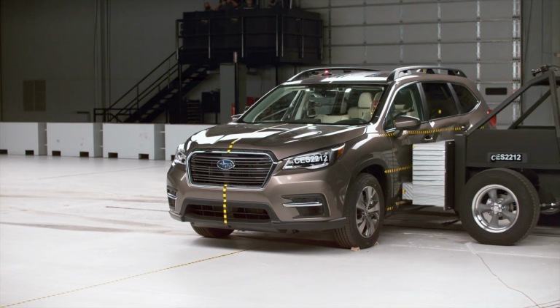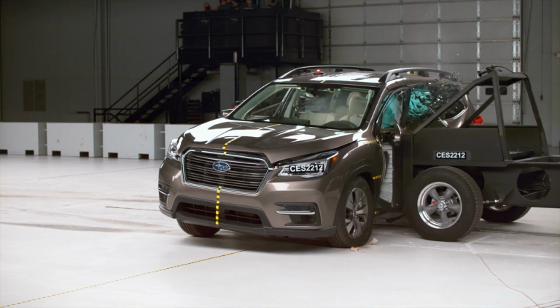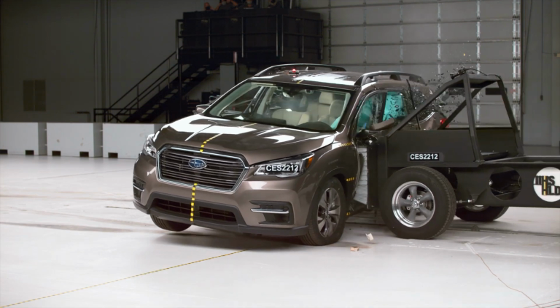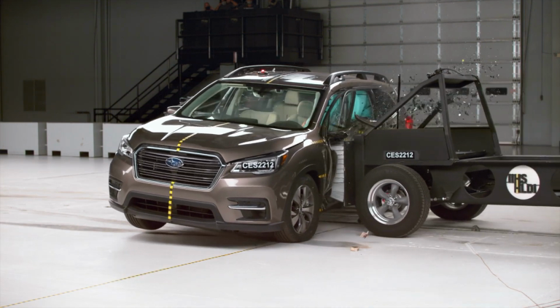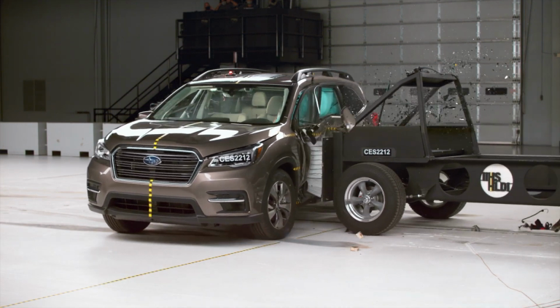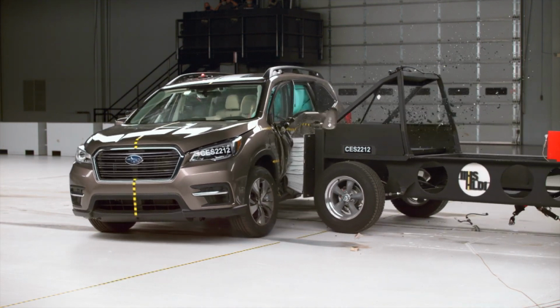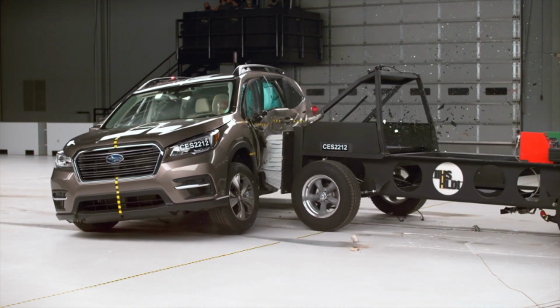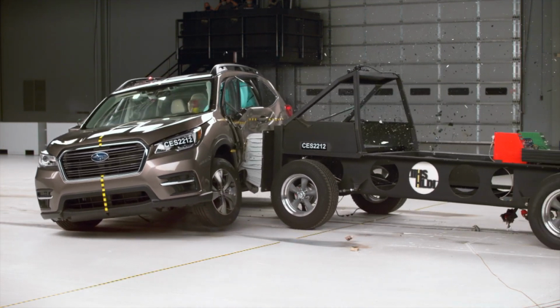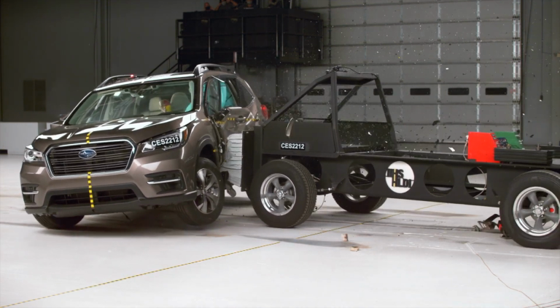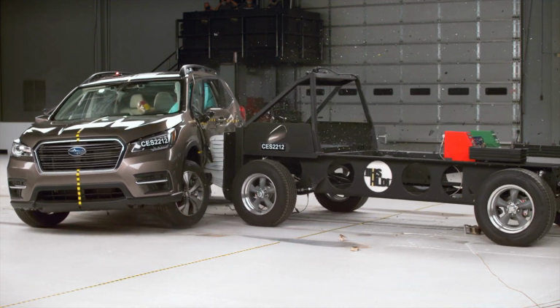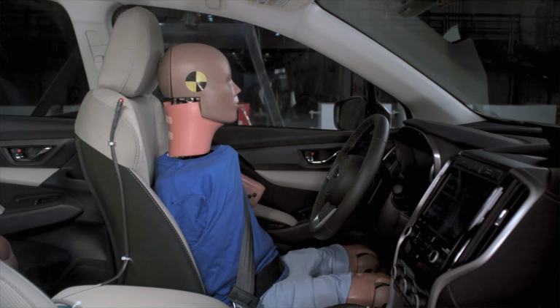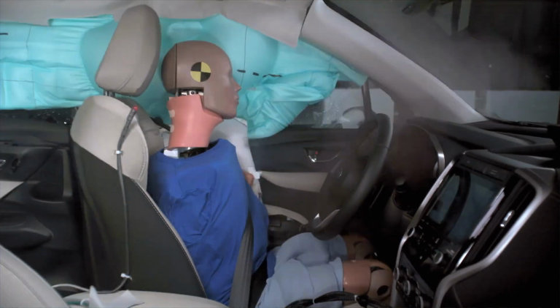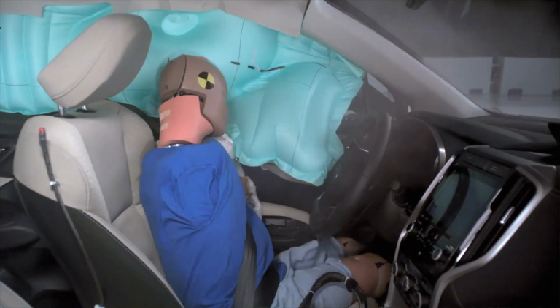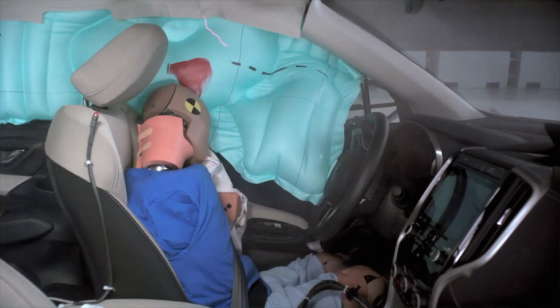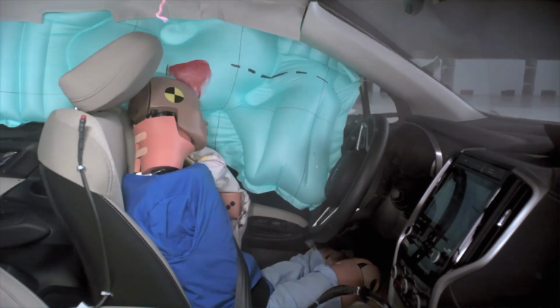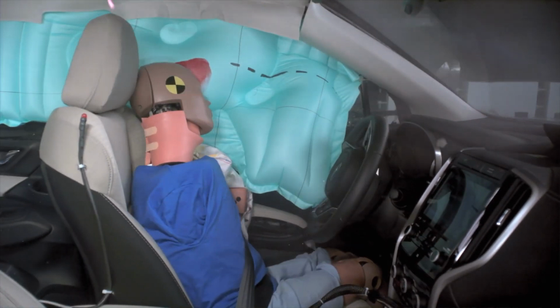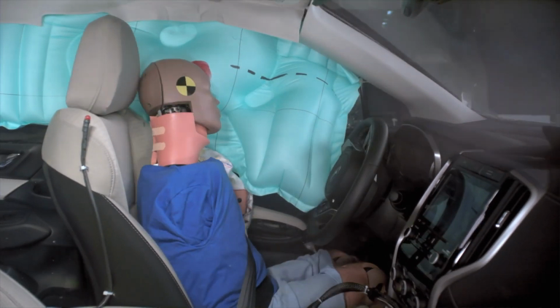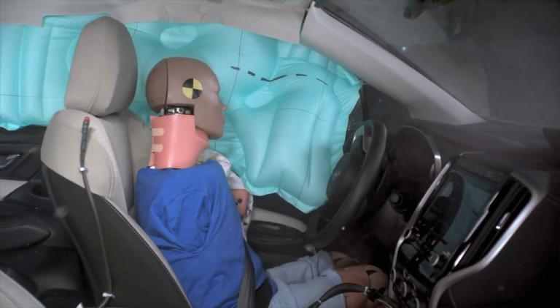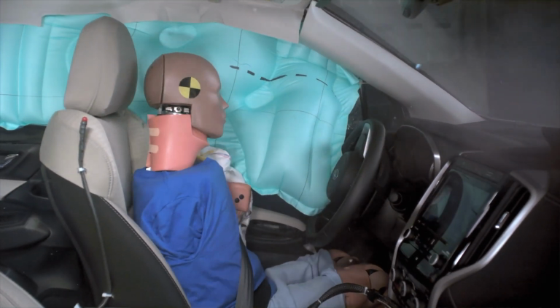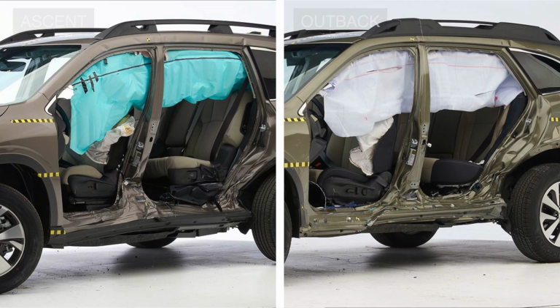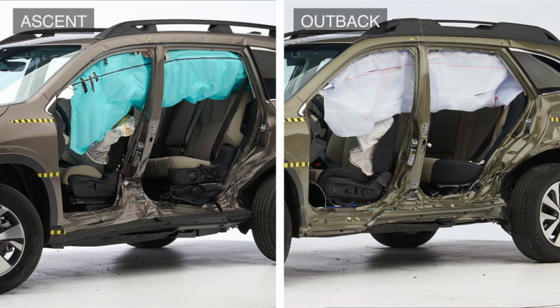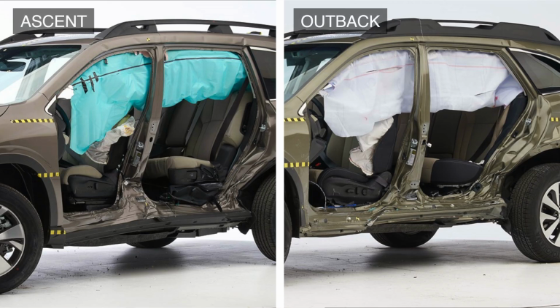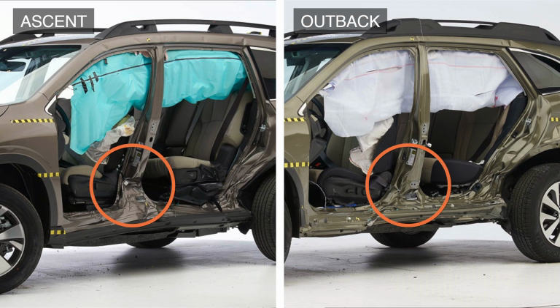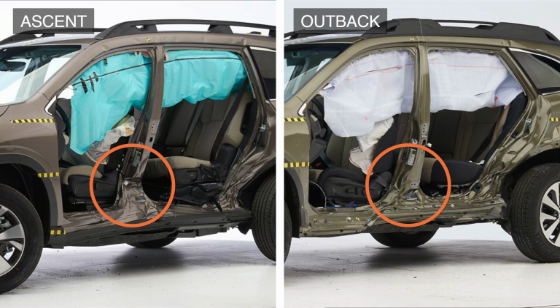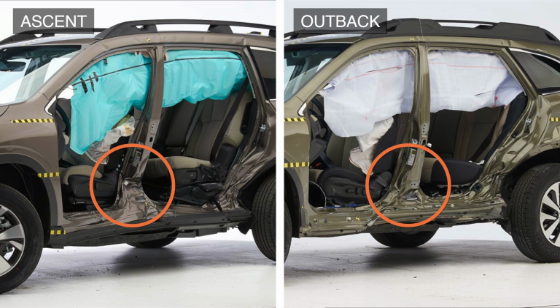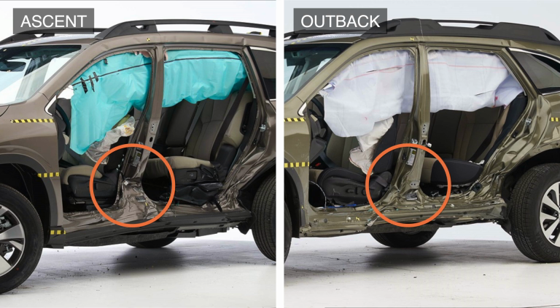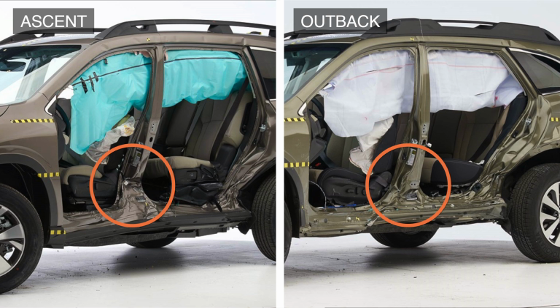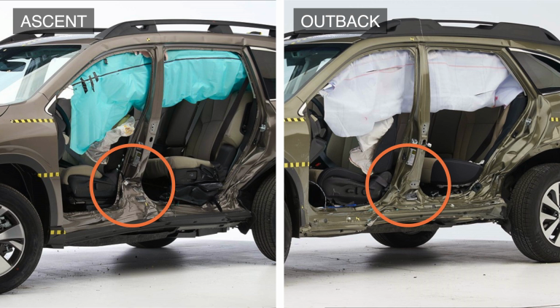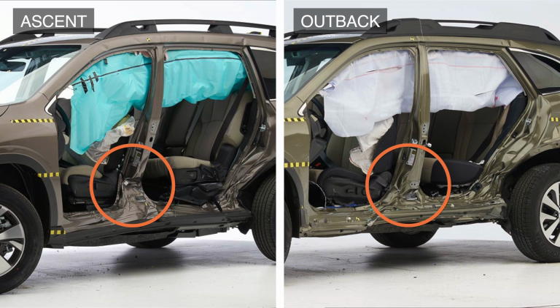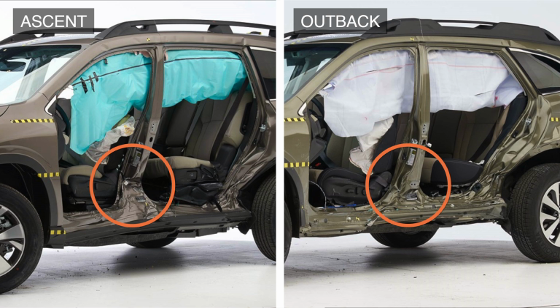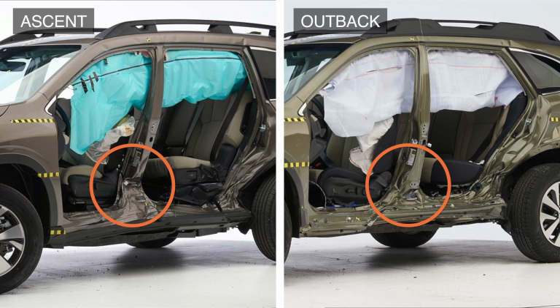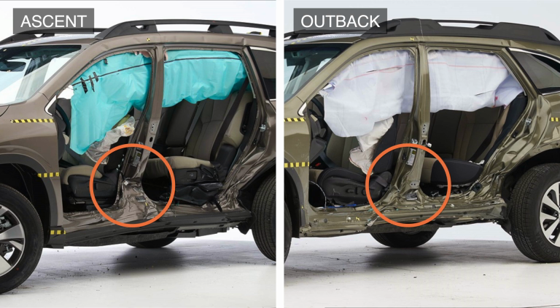Right off the bat, the Ascent has more intrusion into the cabin compared to the Outback. This is apparent when looking at the amount of B-pillar deformation.